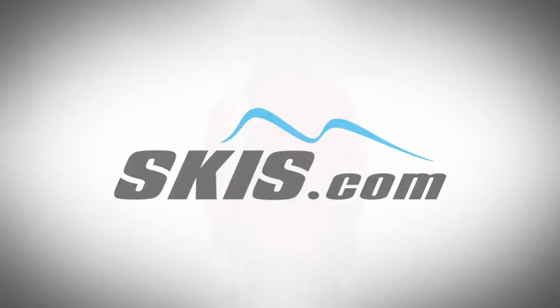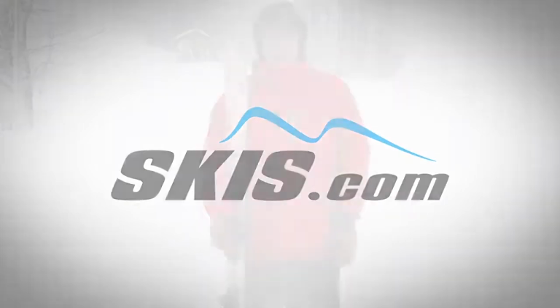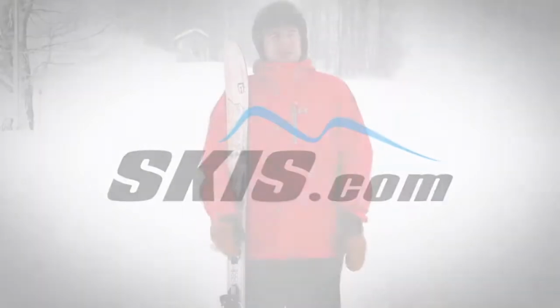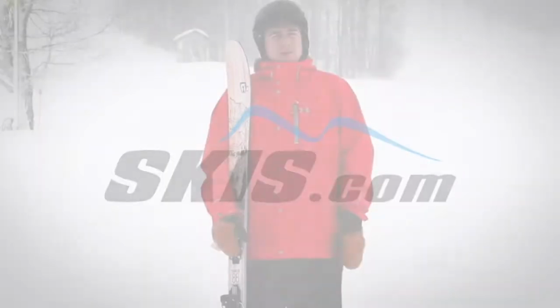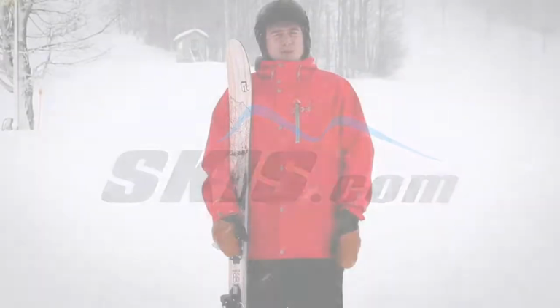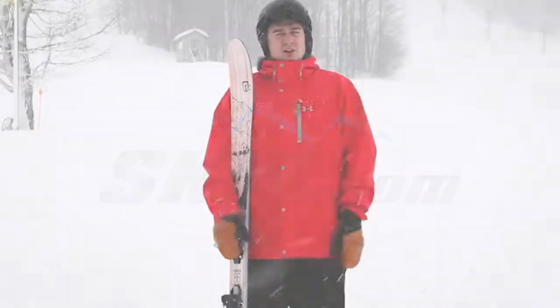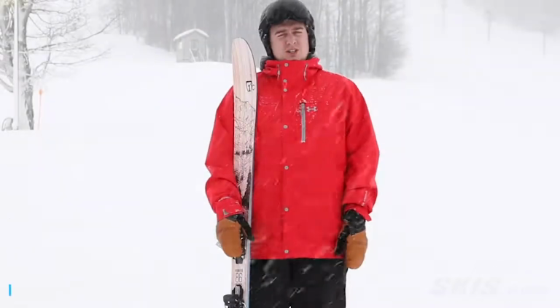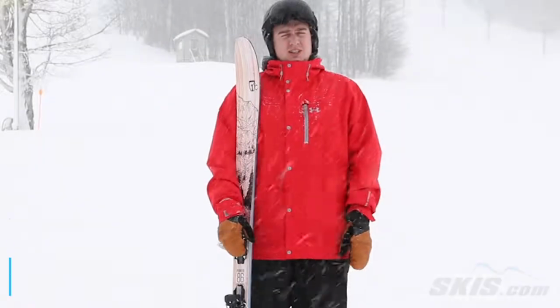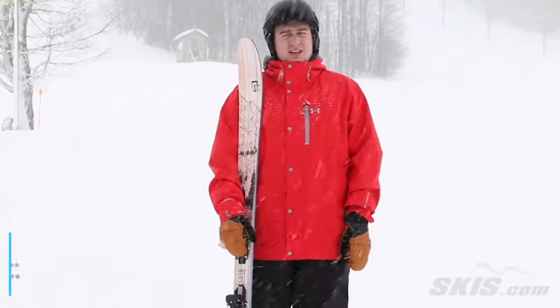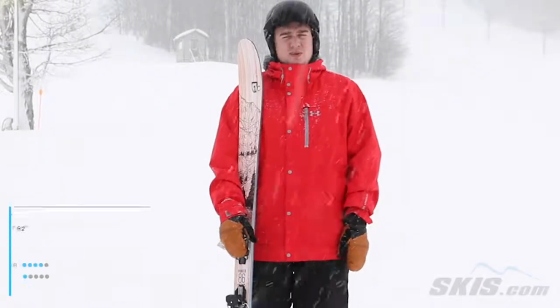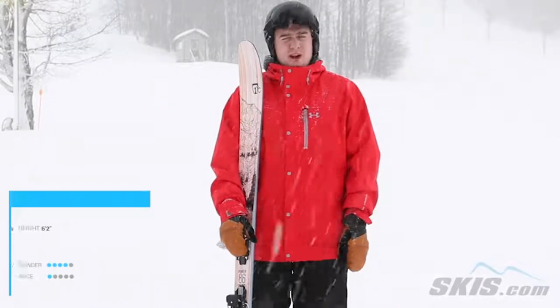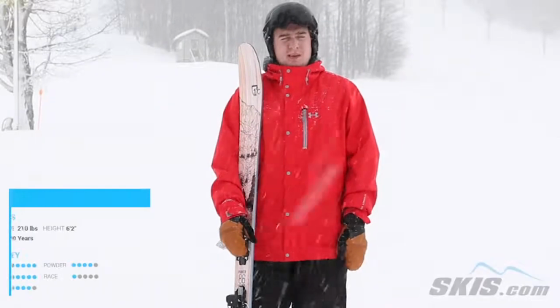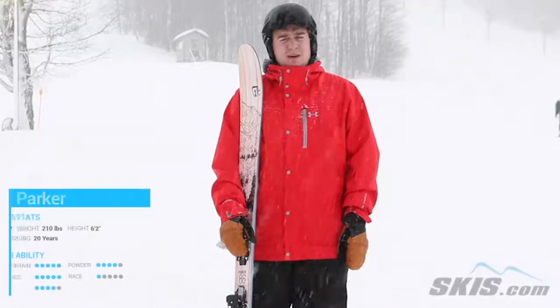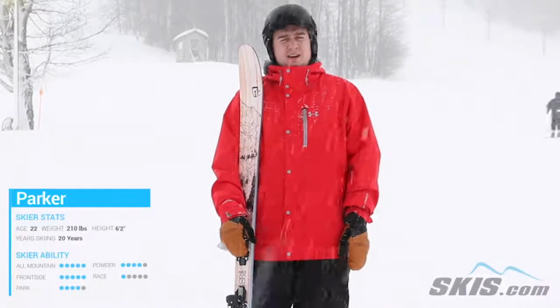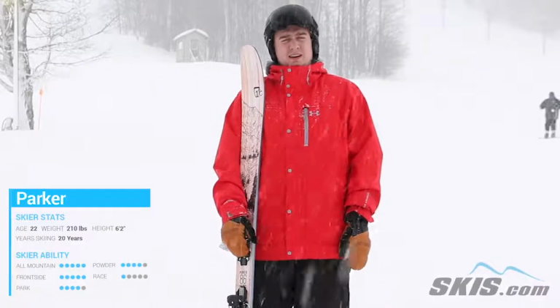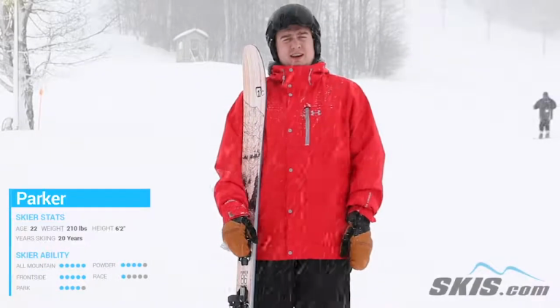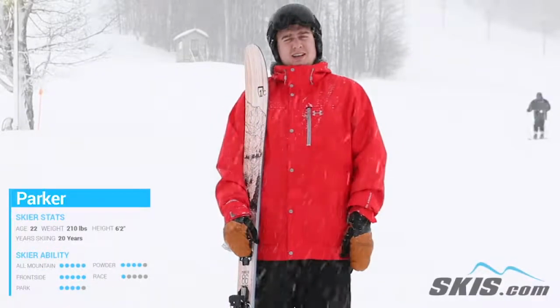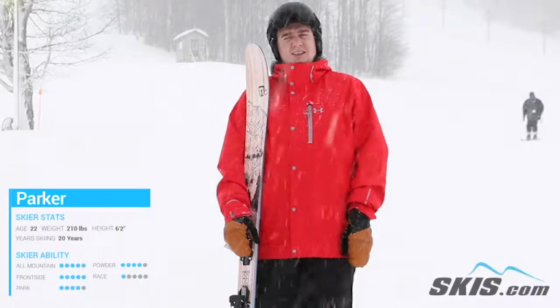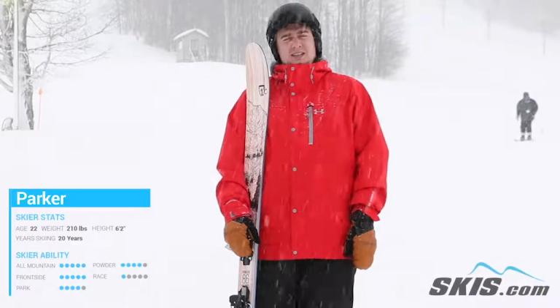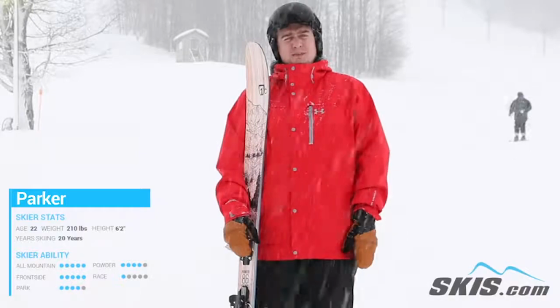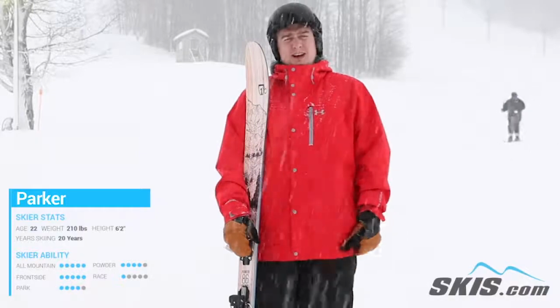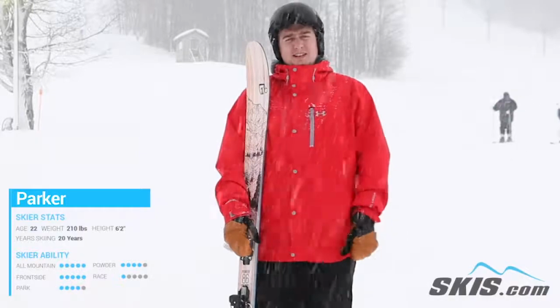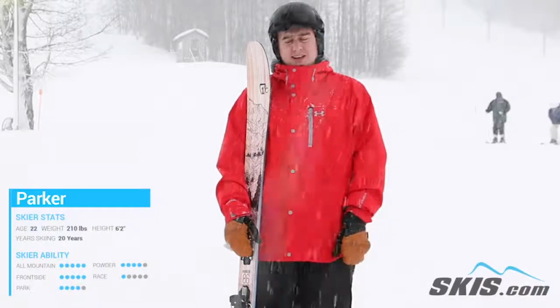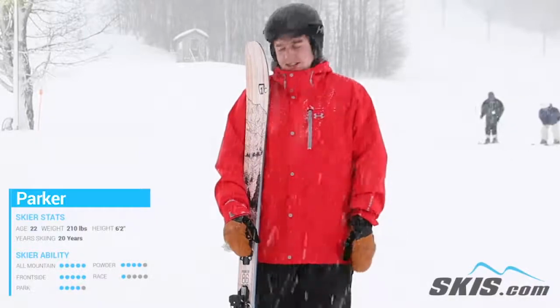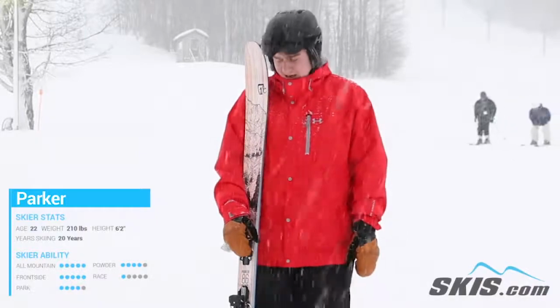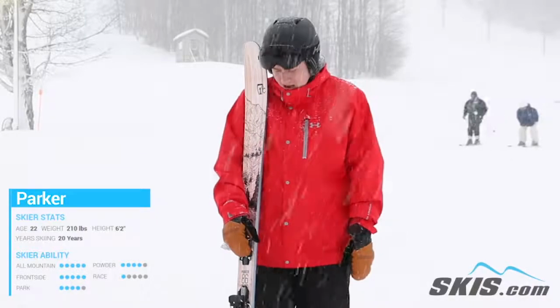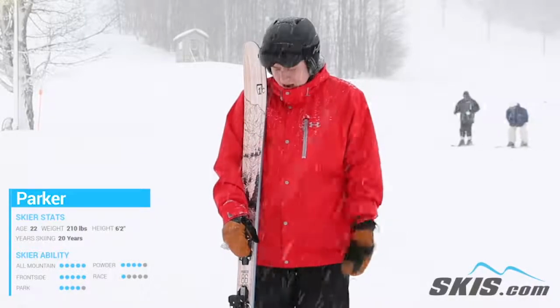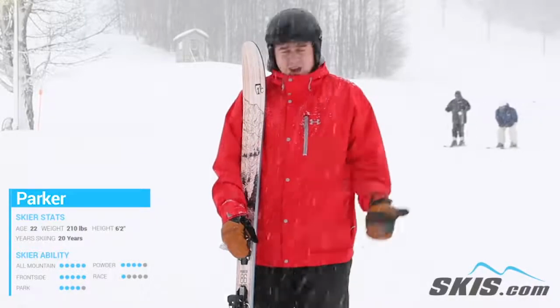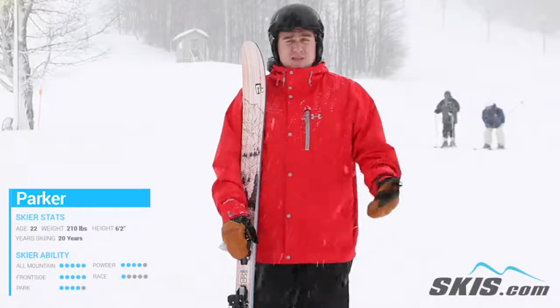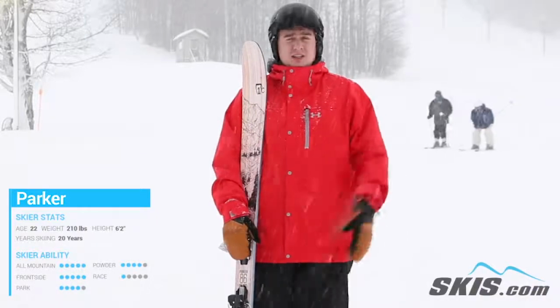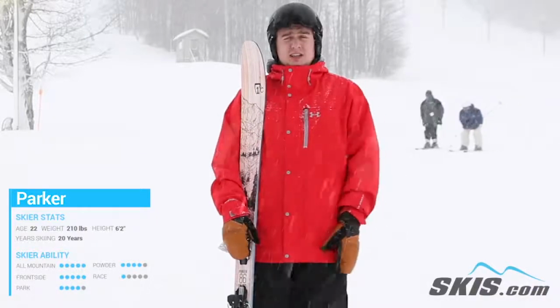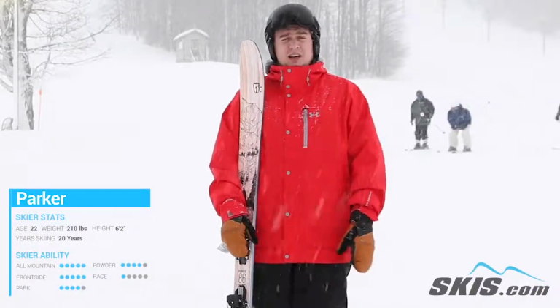Hey, my name is Parker. Just got done riding the Pioneer 86 by Icelantic. I love this ski.